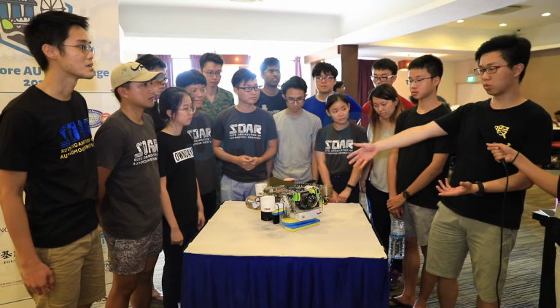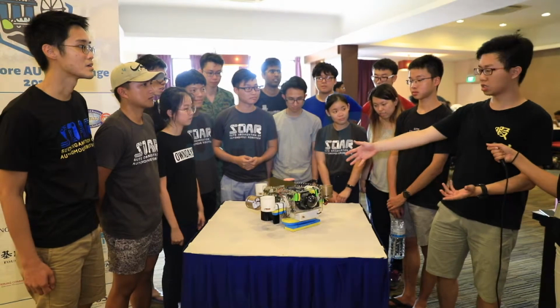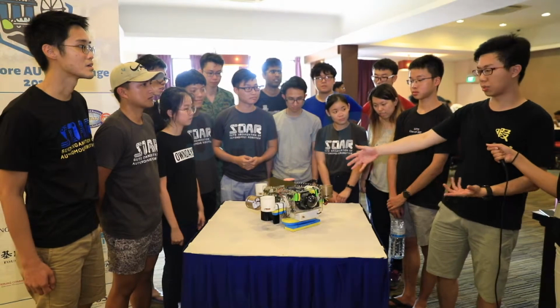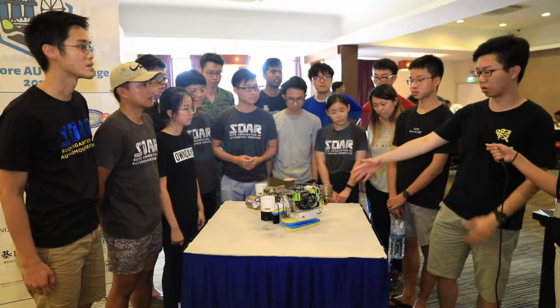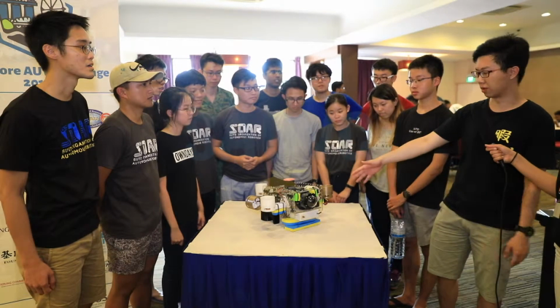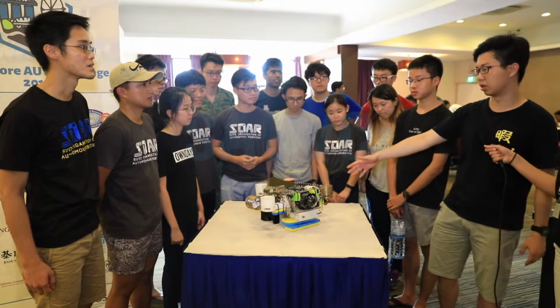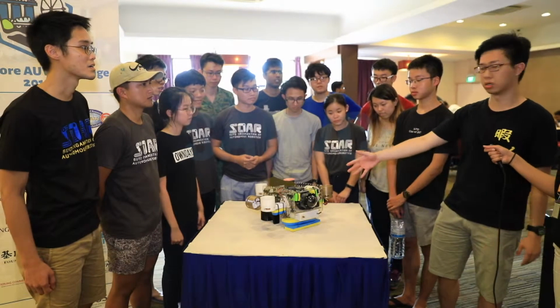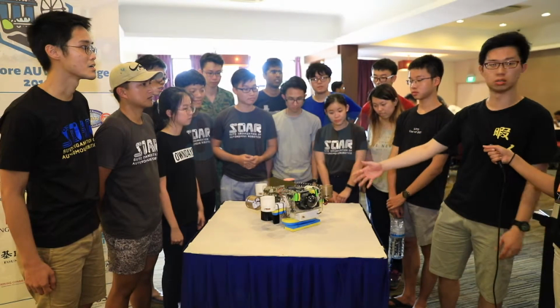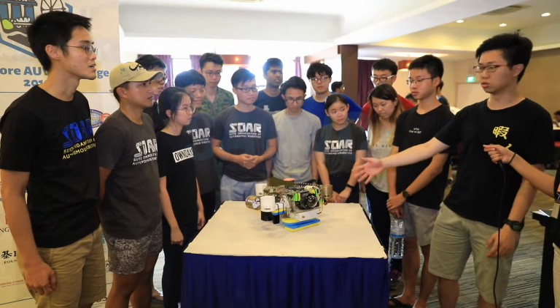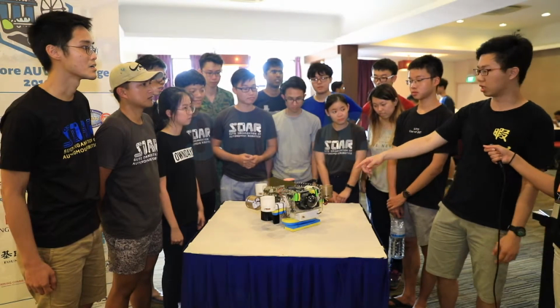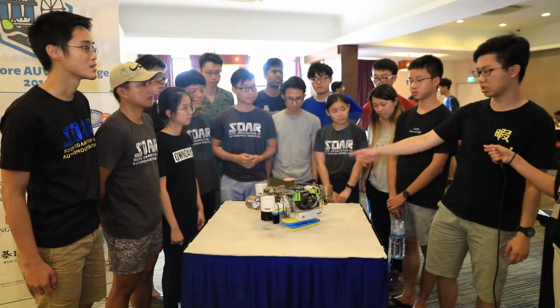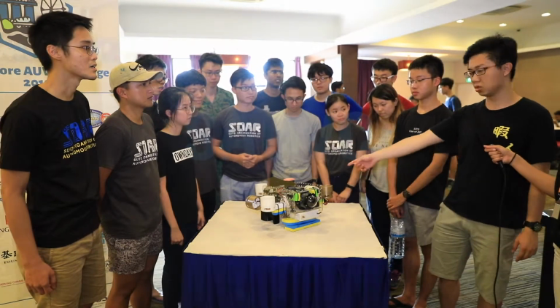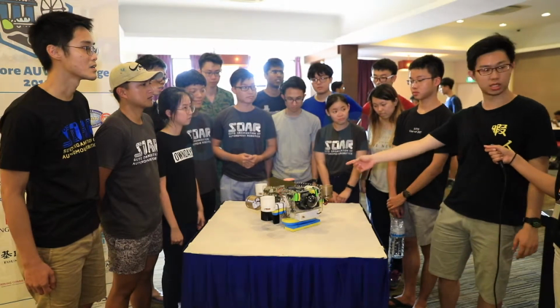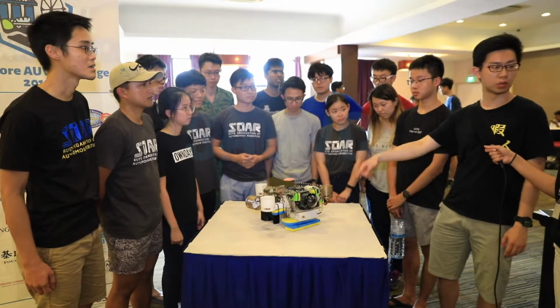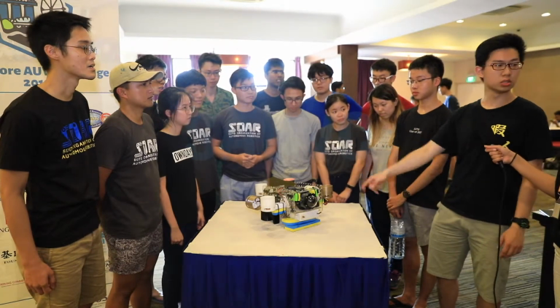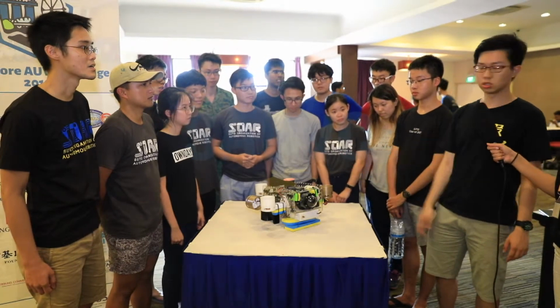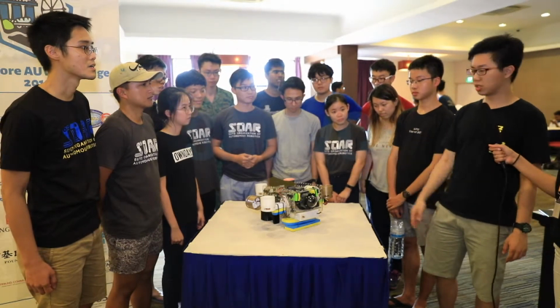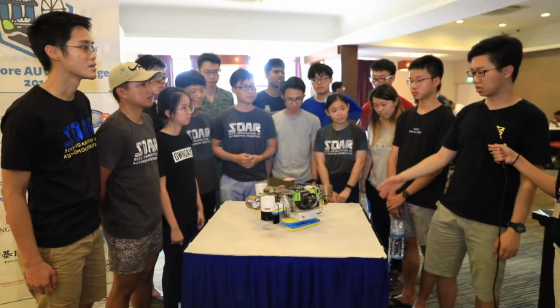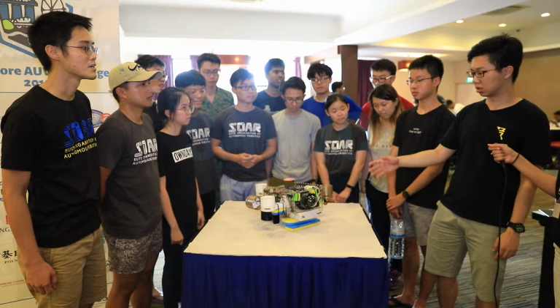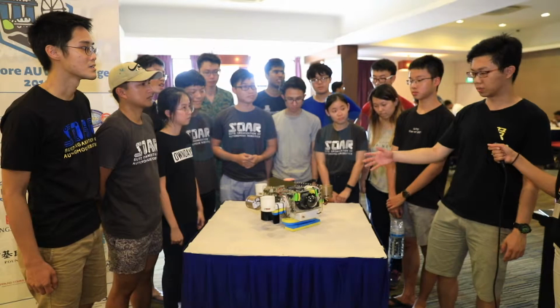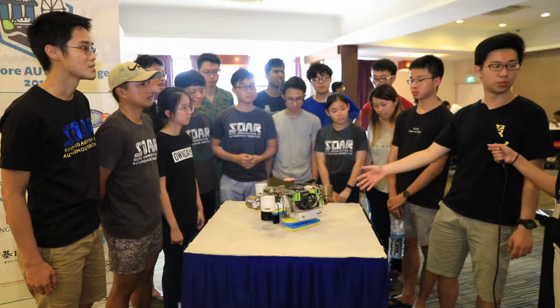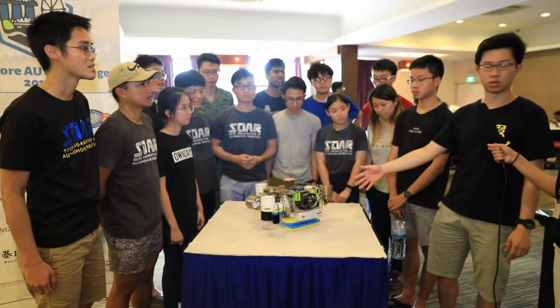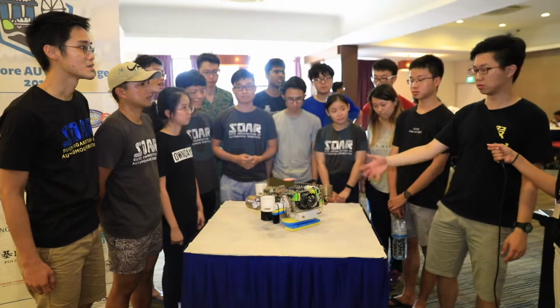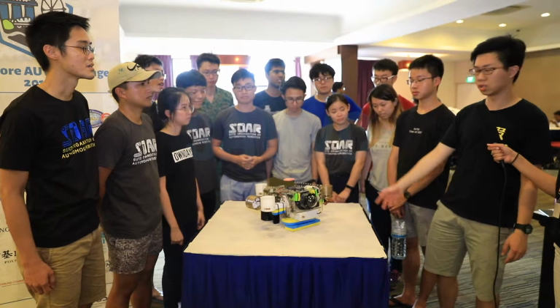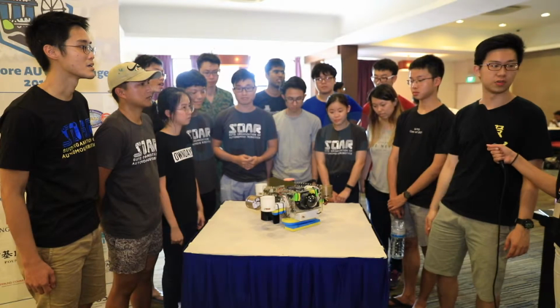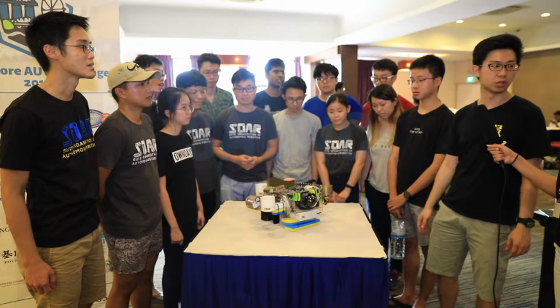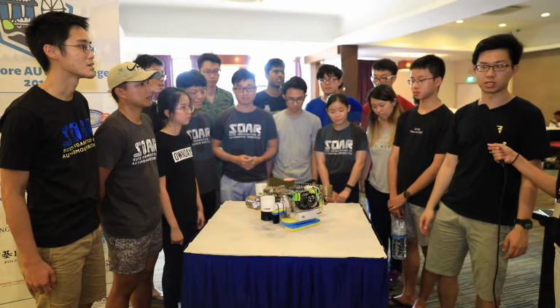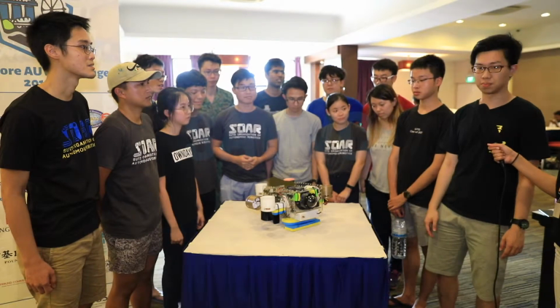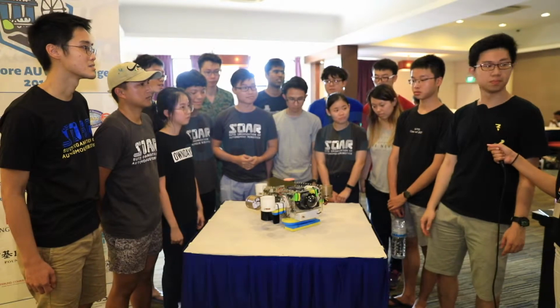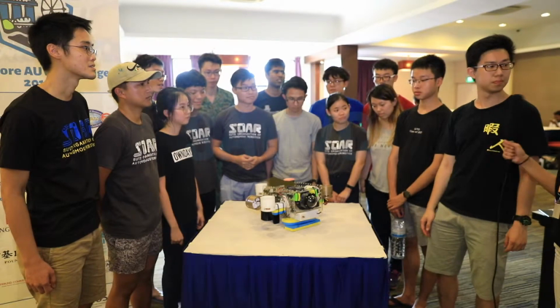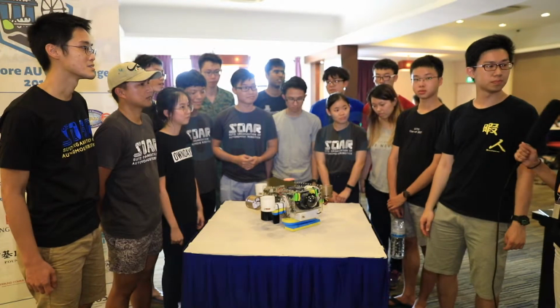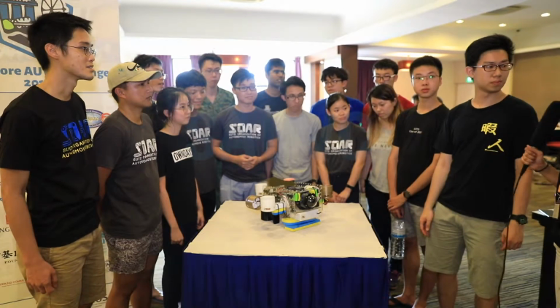There's no wires coming out of our hull at all — no wires in, no wires out. So that's the special part of our vehicle this time.